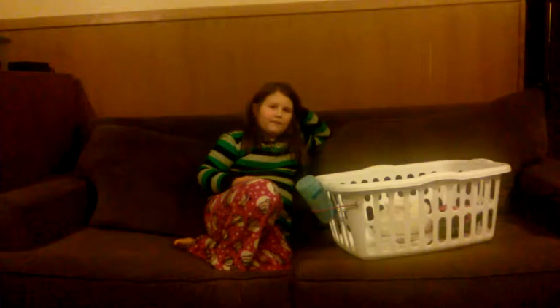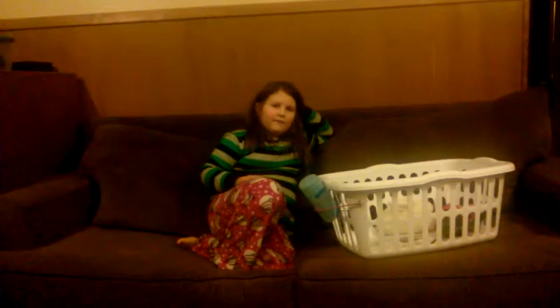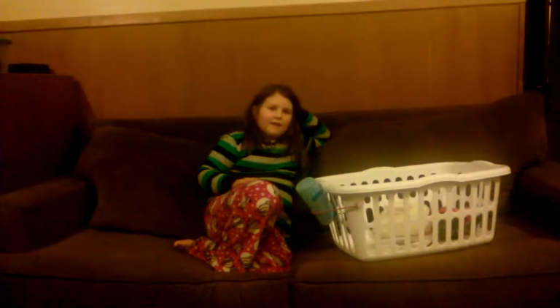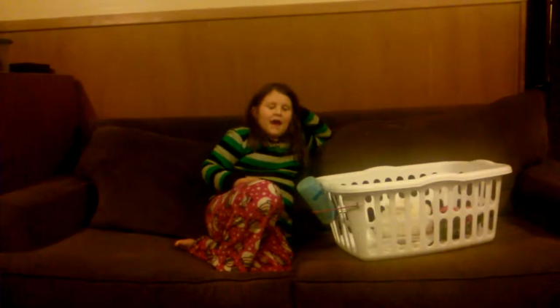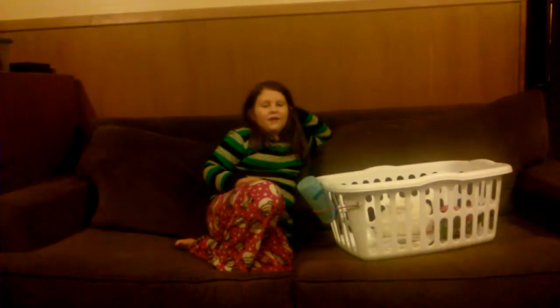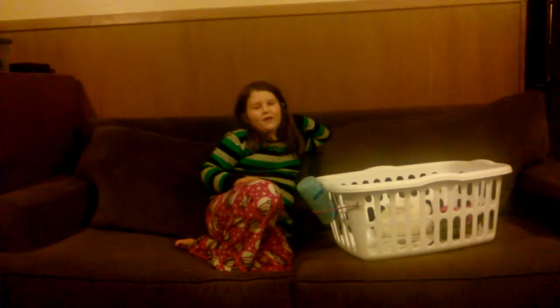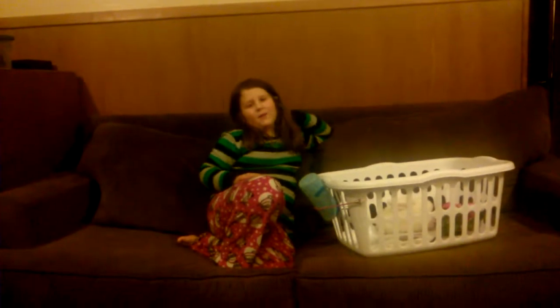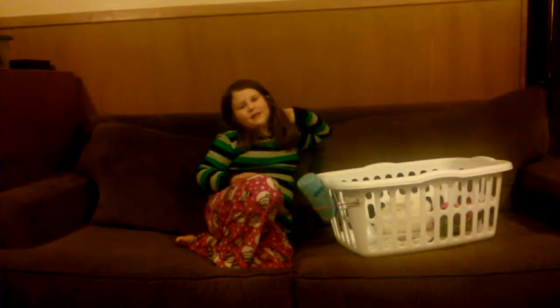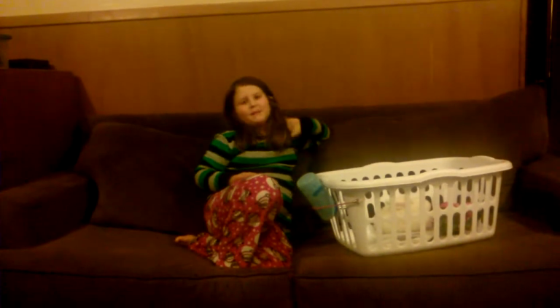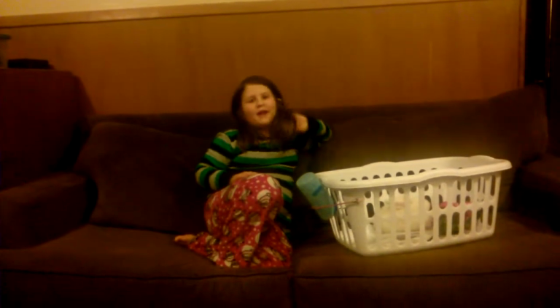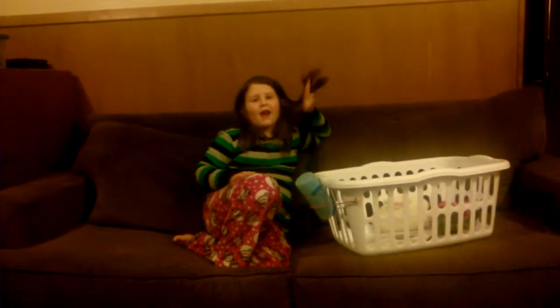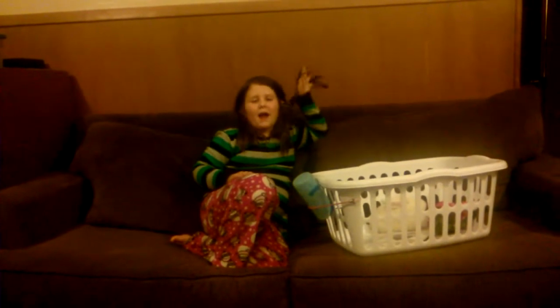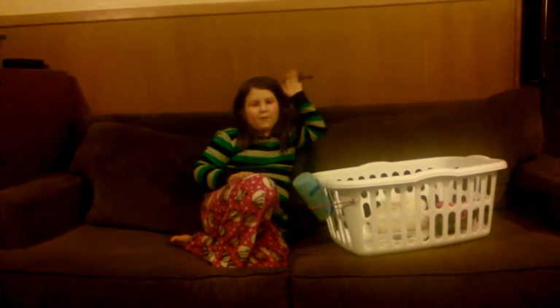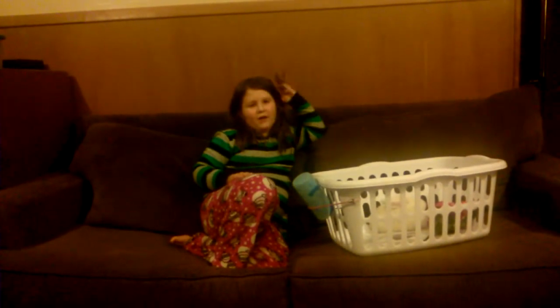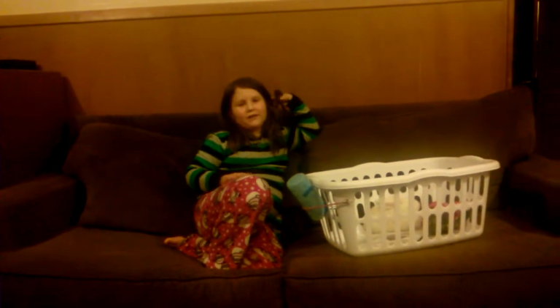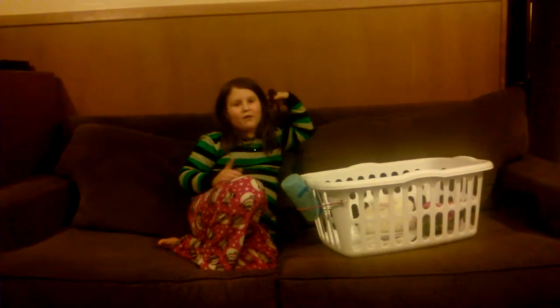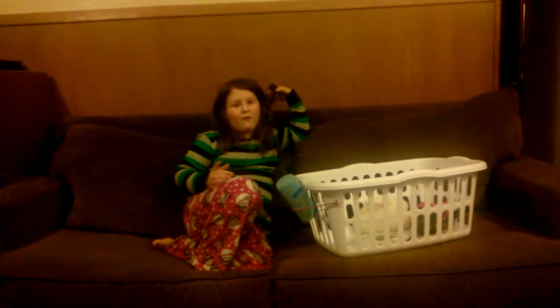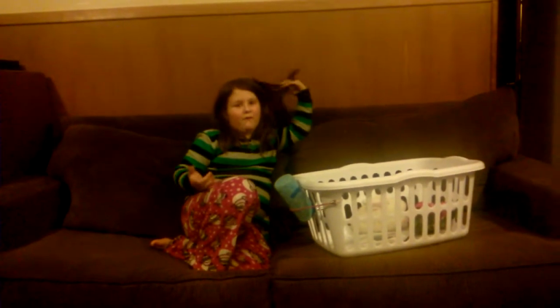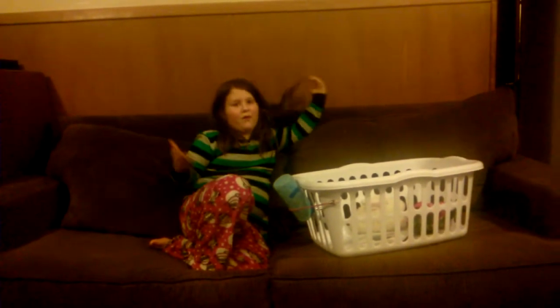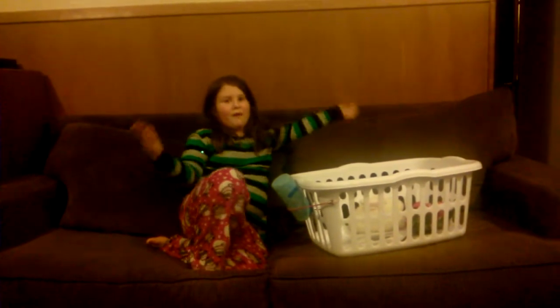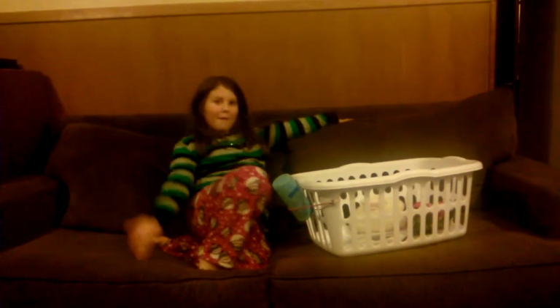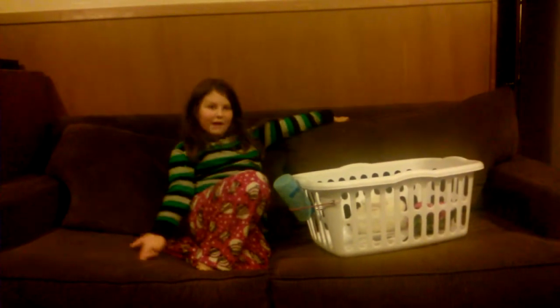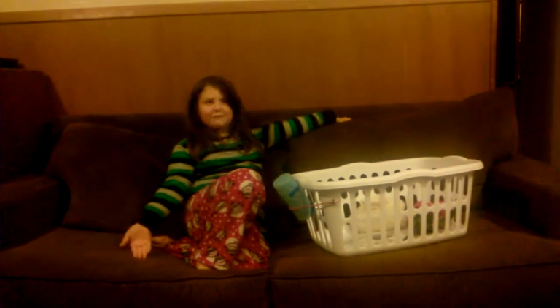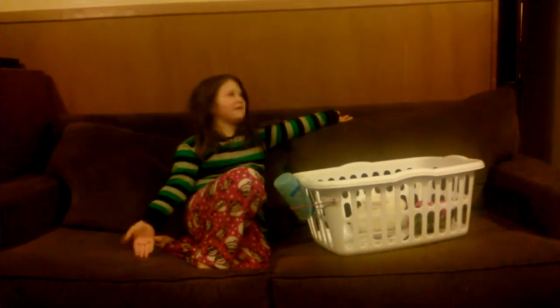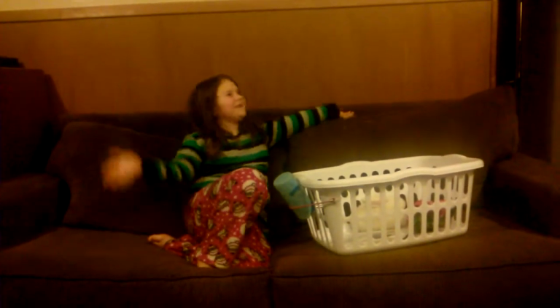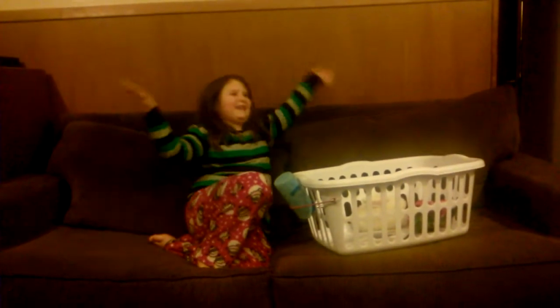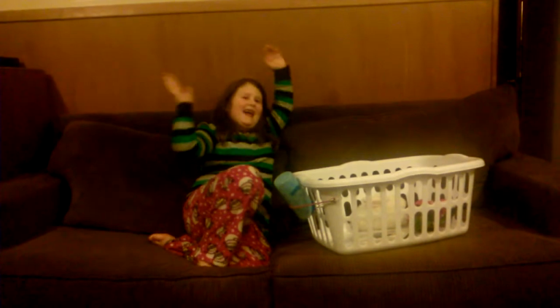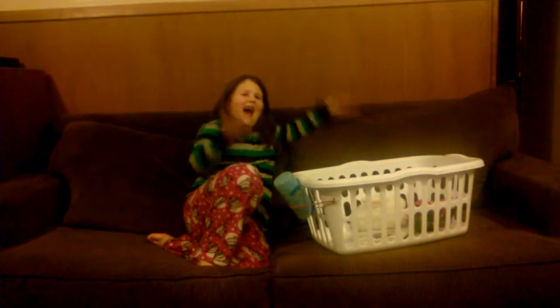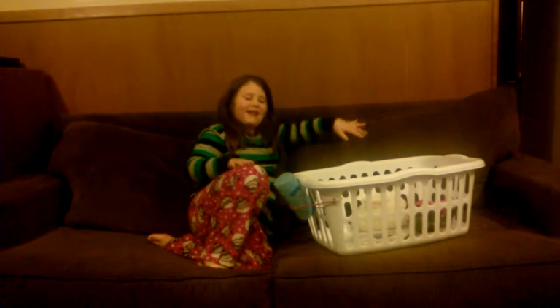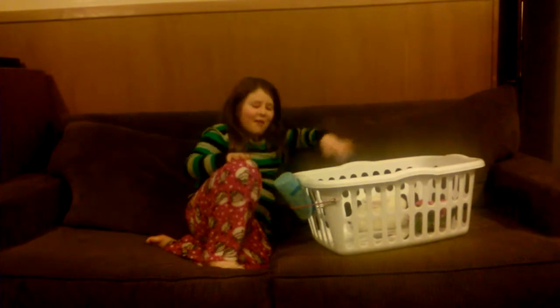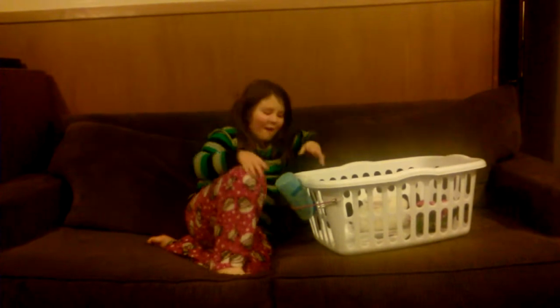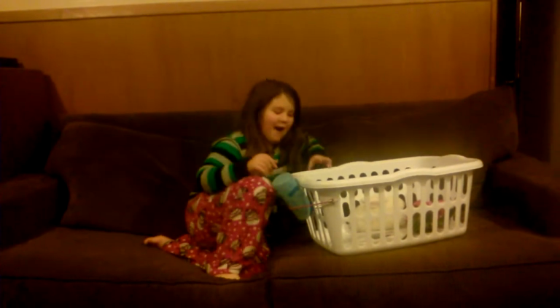Hi YouTube, it's me again. I'm going to do a review on my bunny for some reason. I don't know why.